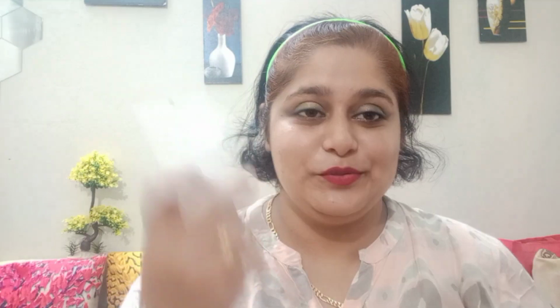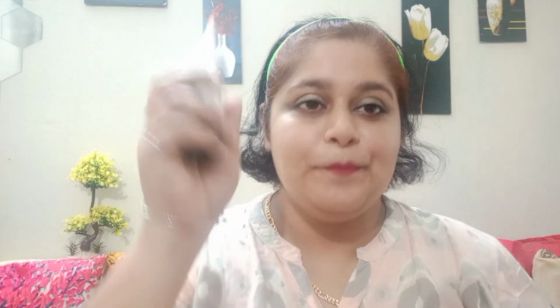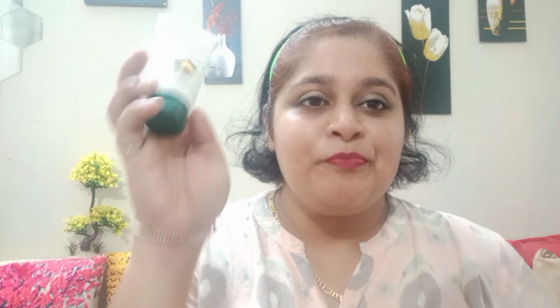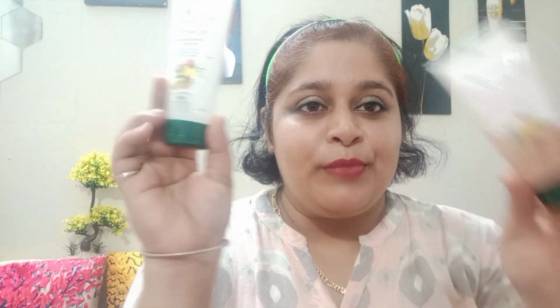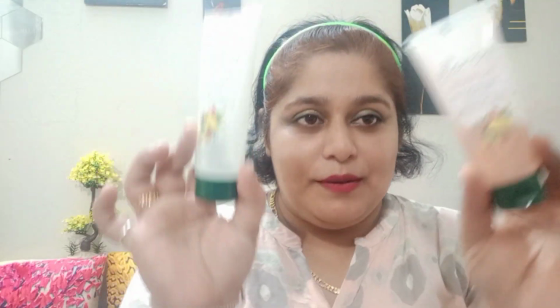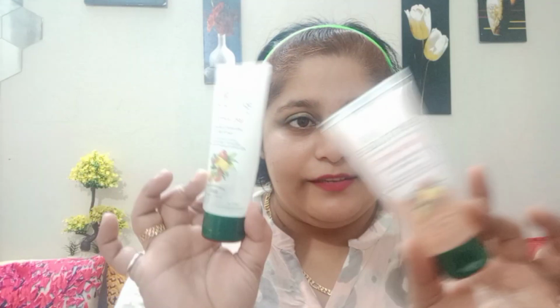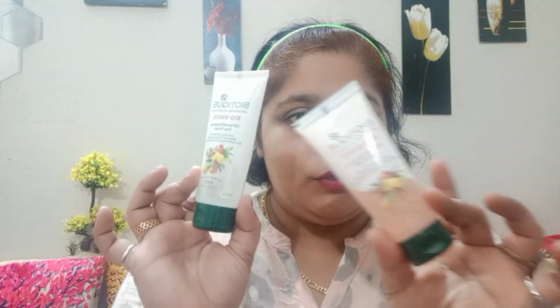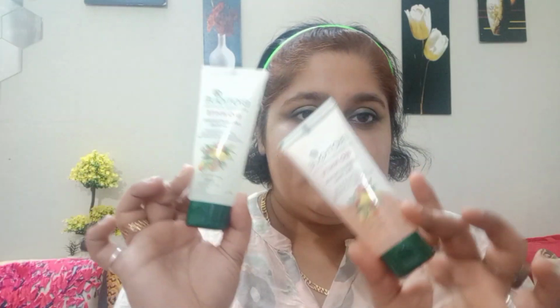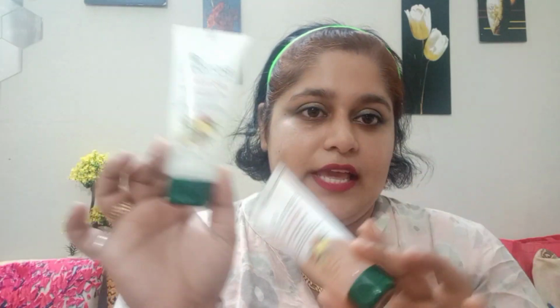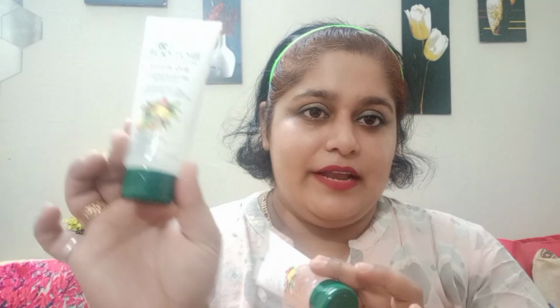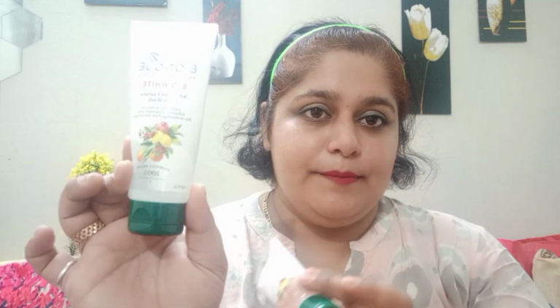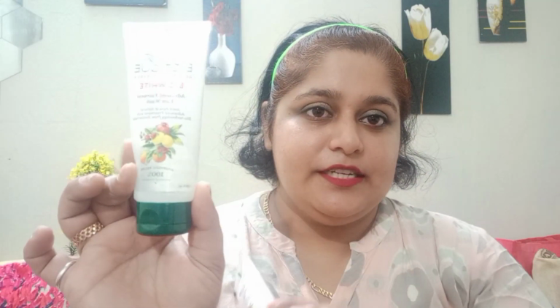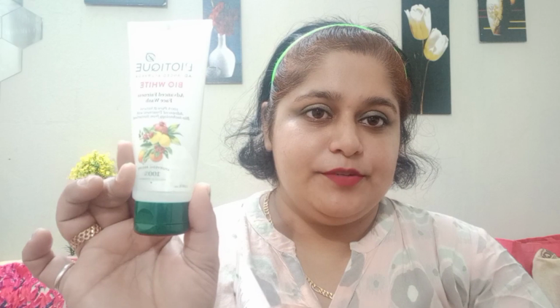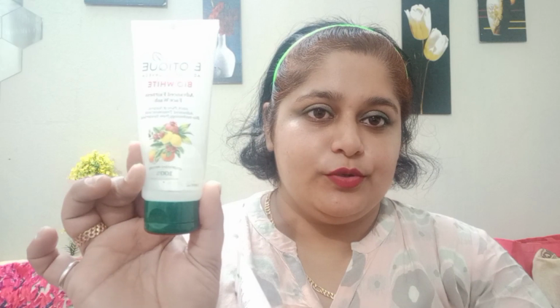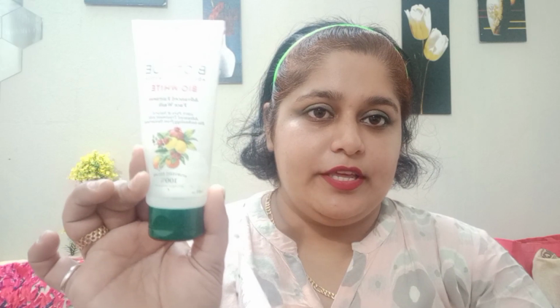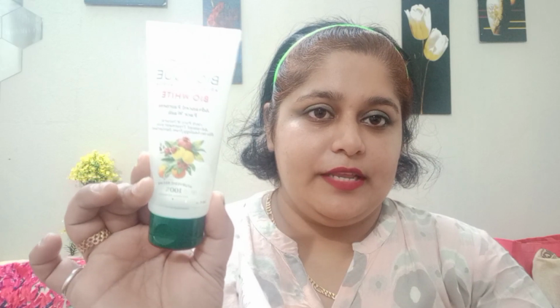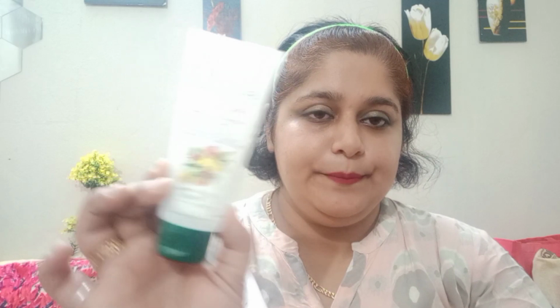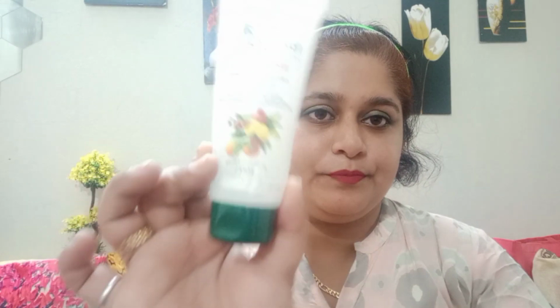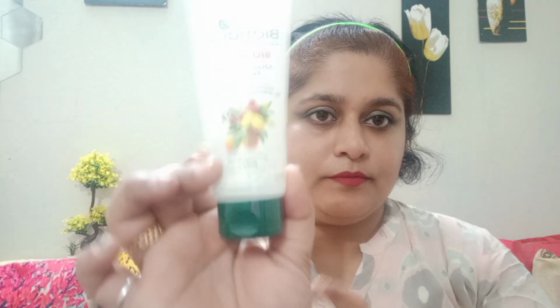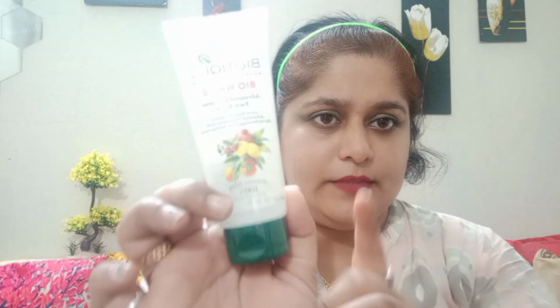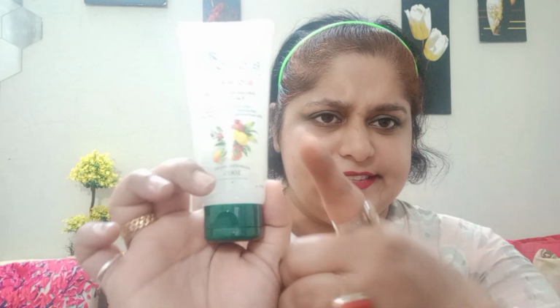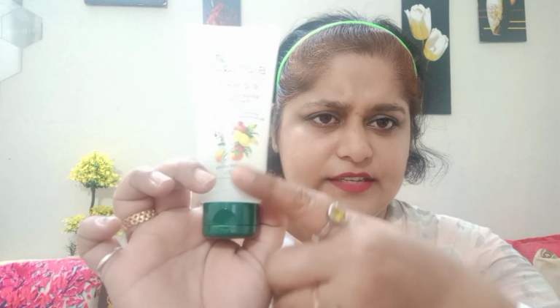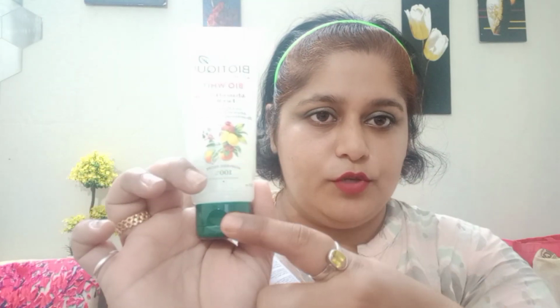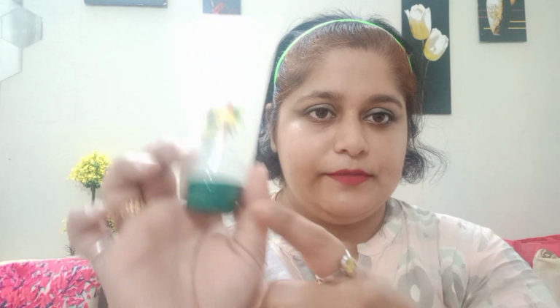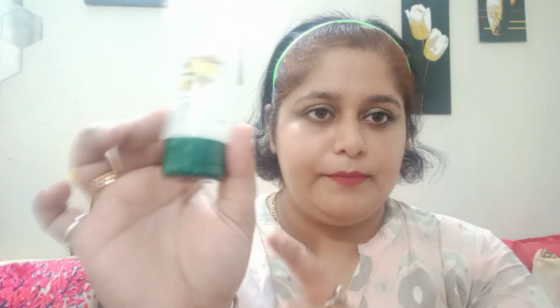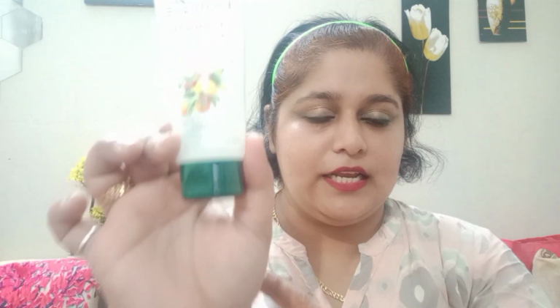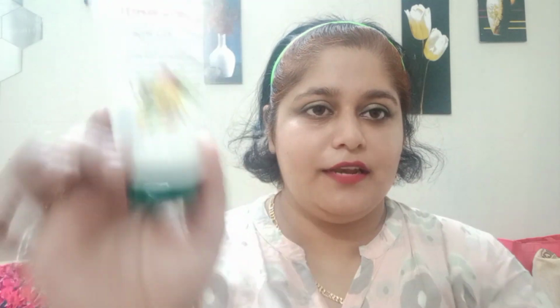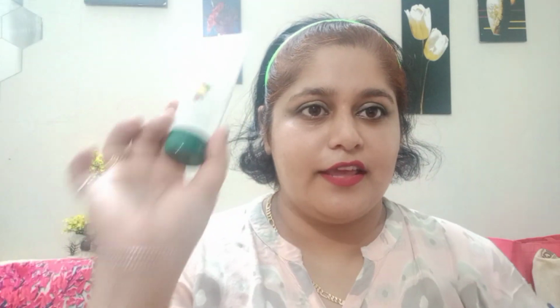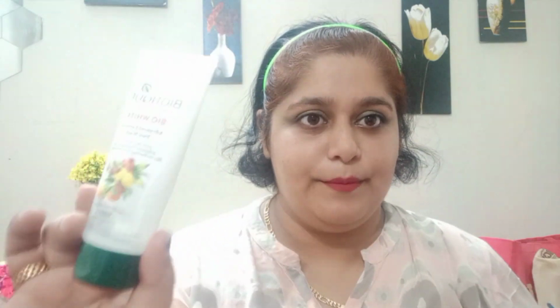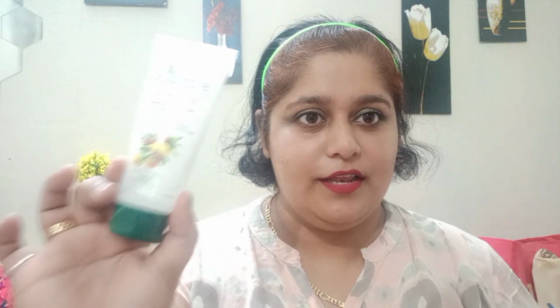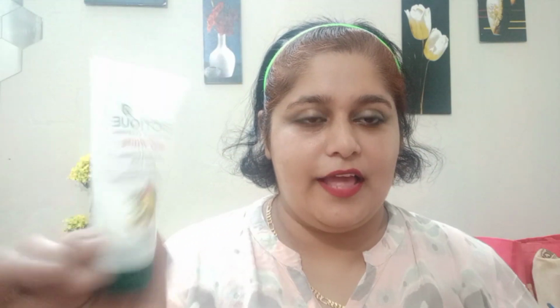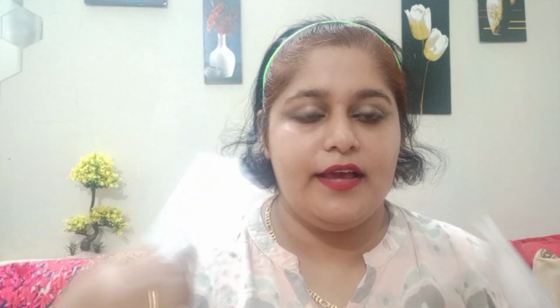I have two of them. This one is completely empty — you can see it is fully empty. I have used up all the face wash.